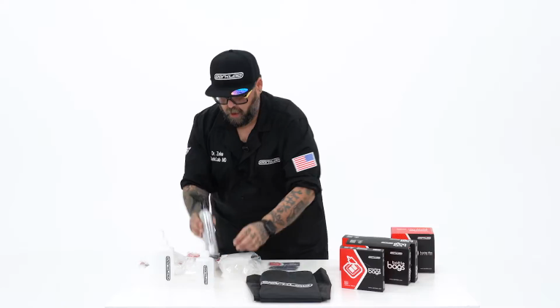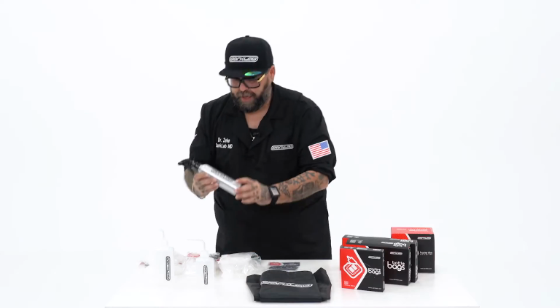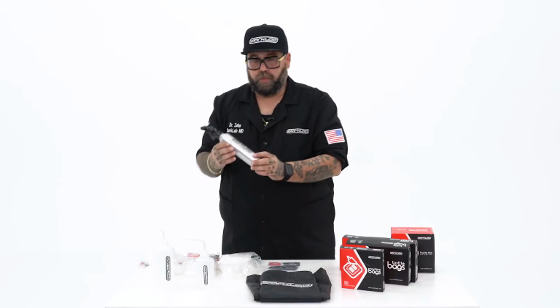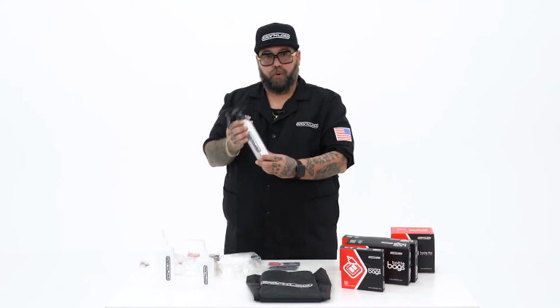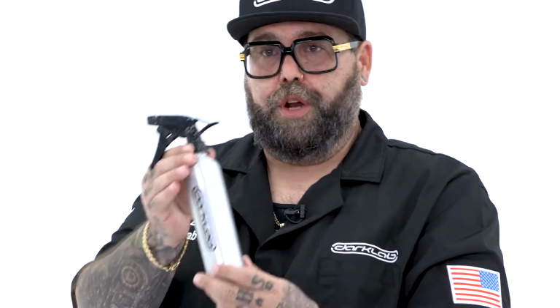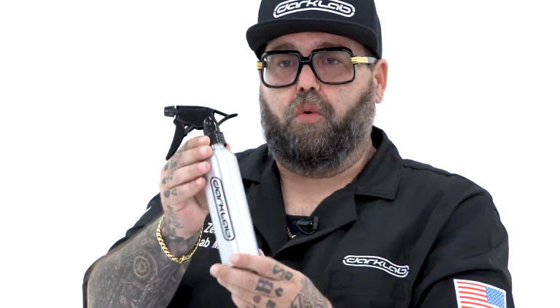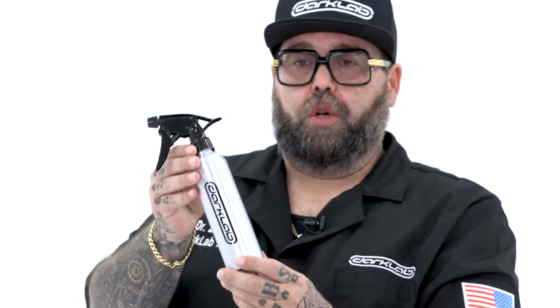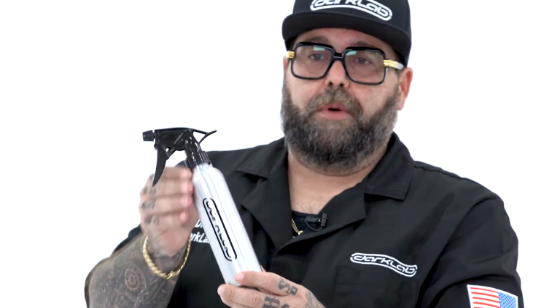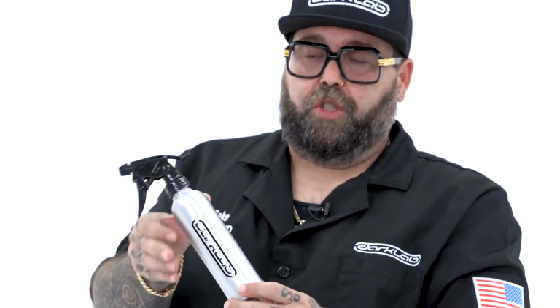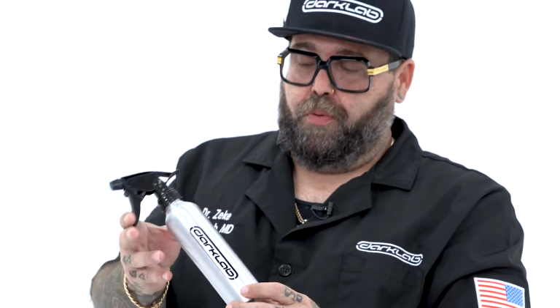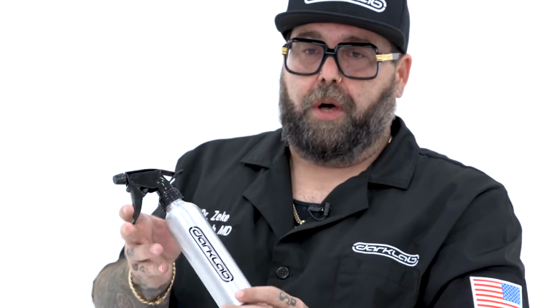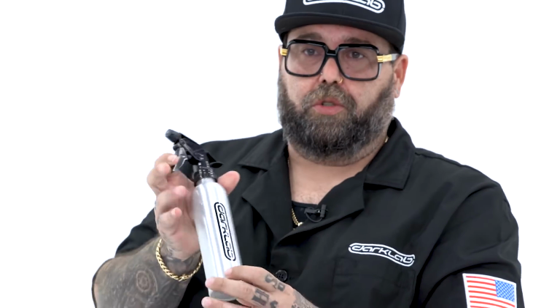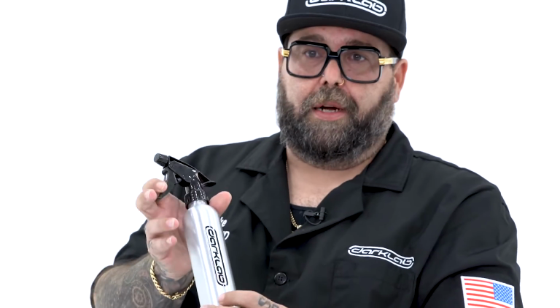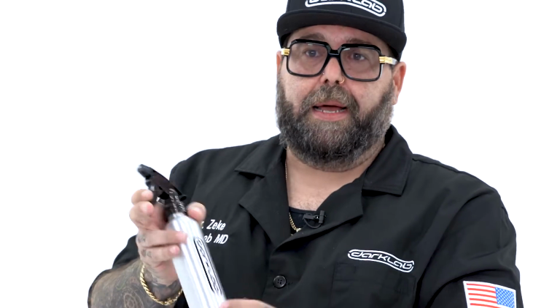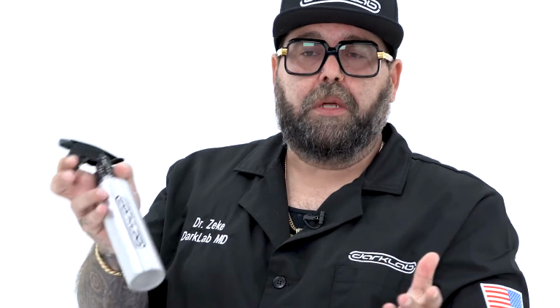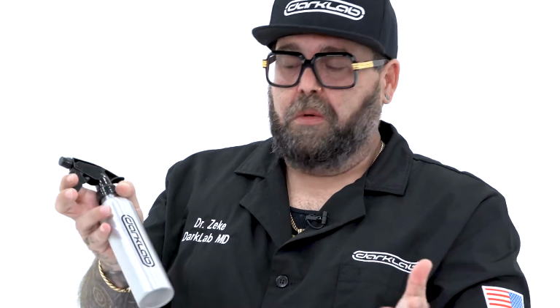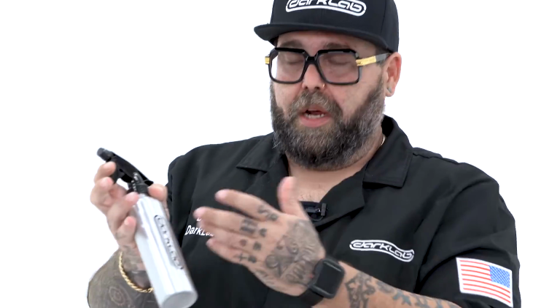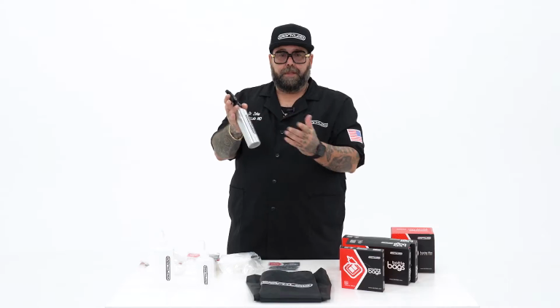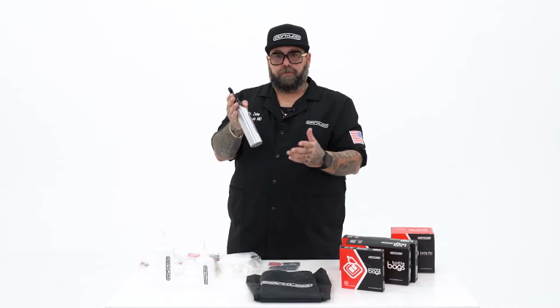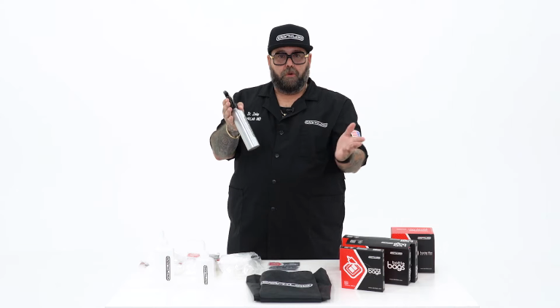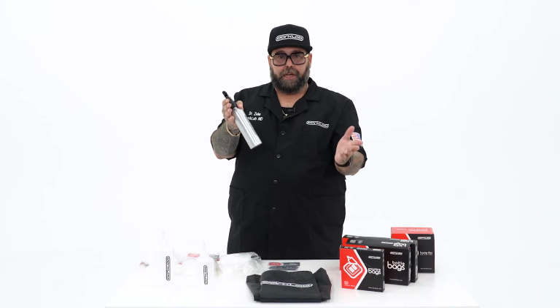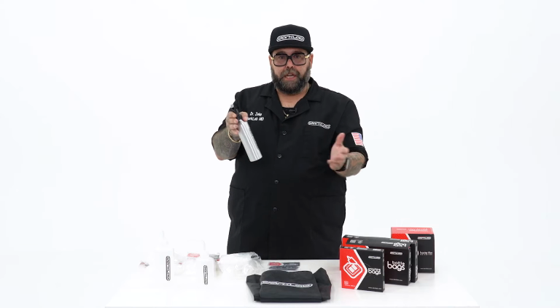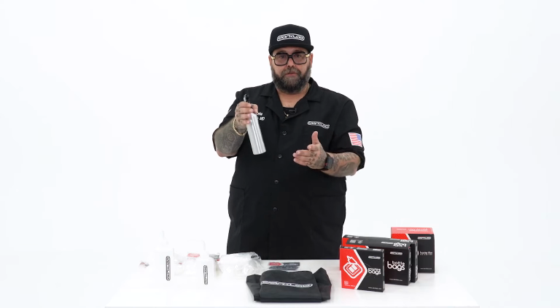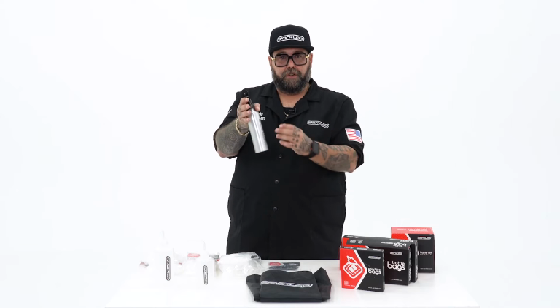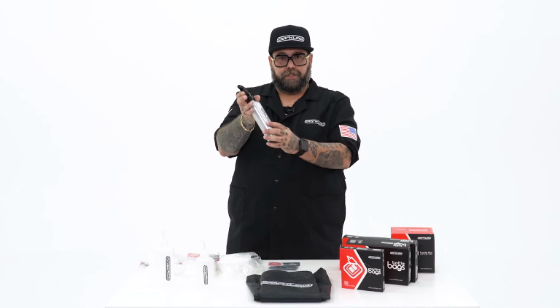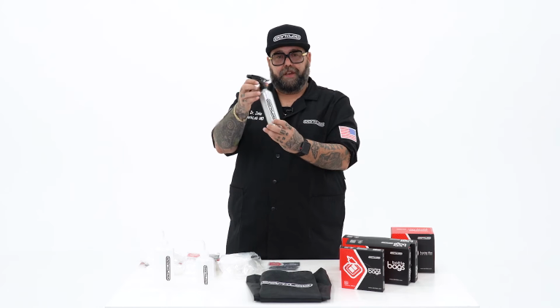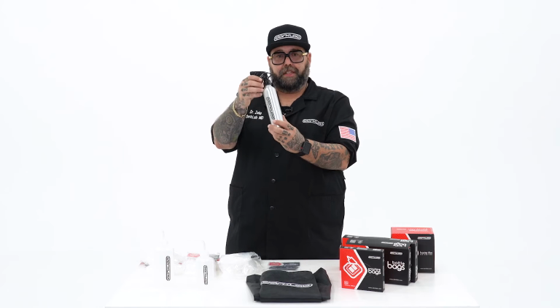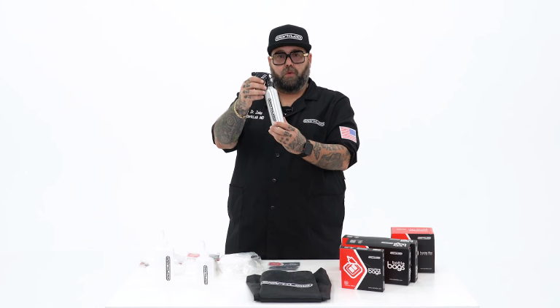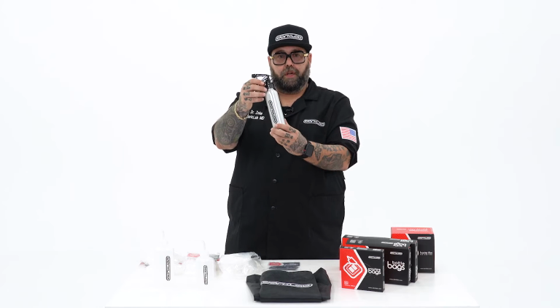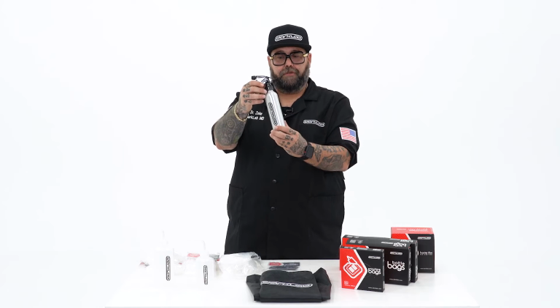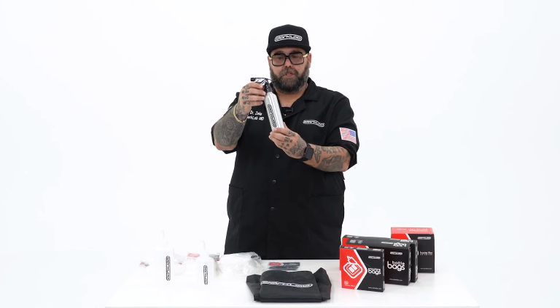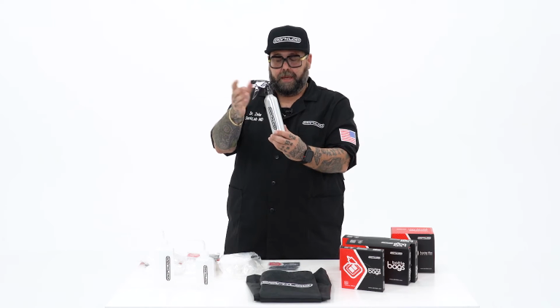Right here we got this pretty cool aluminum spray bottle — Darklab. Recommend this for cleaning, for your disinfectants or whatnot for the shop.